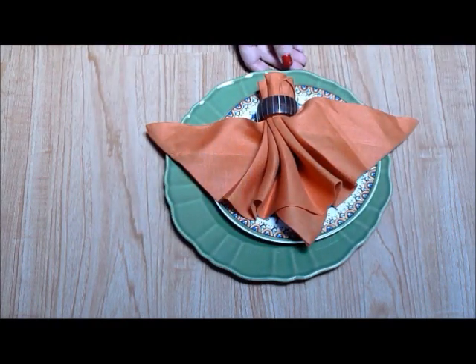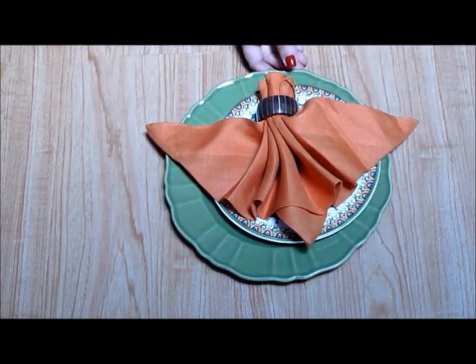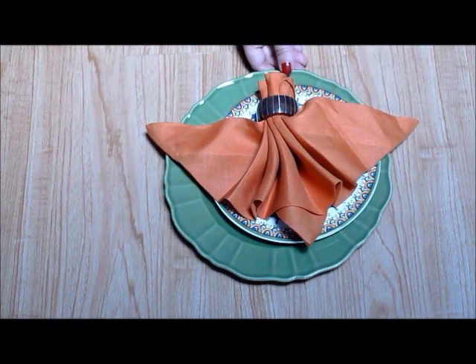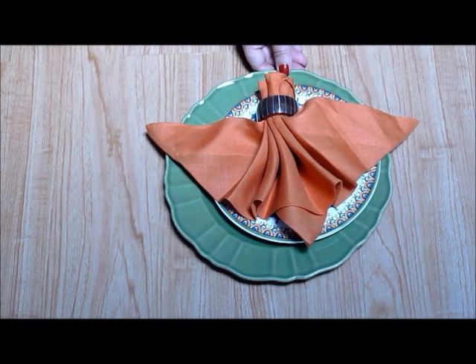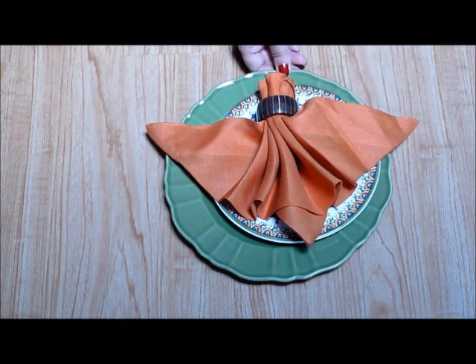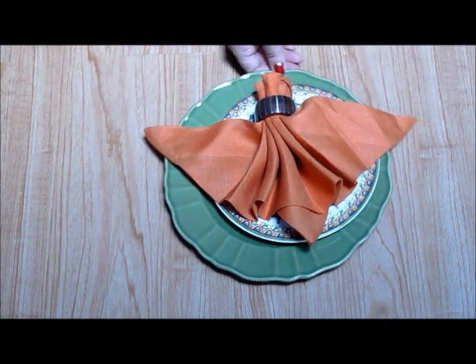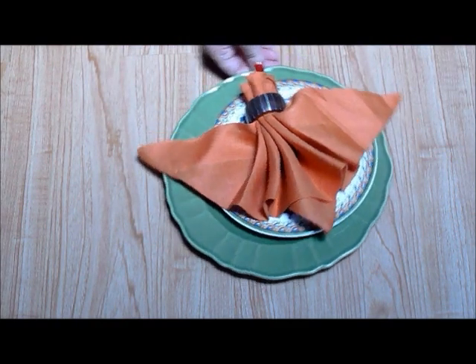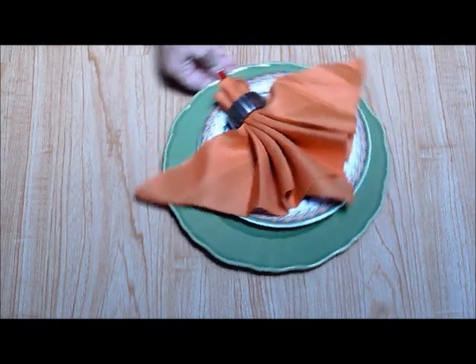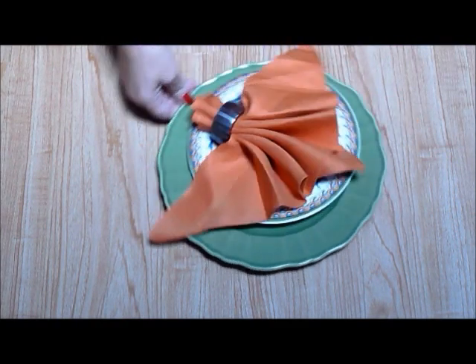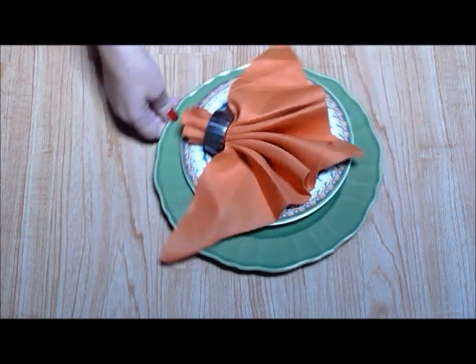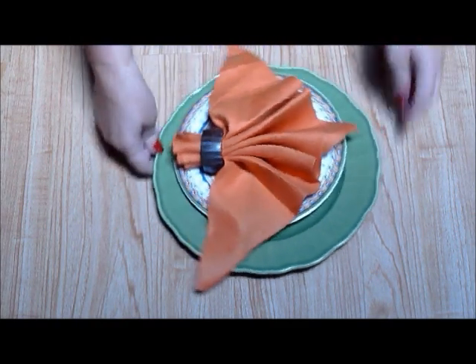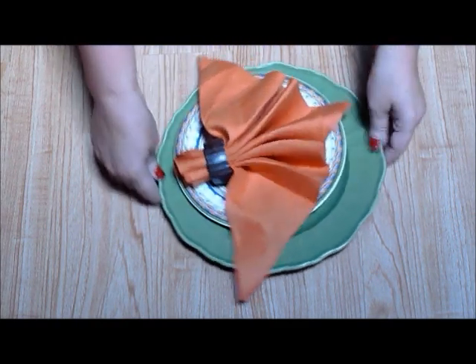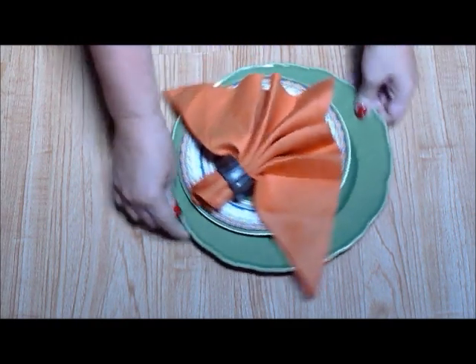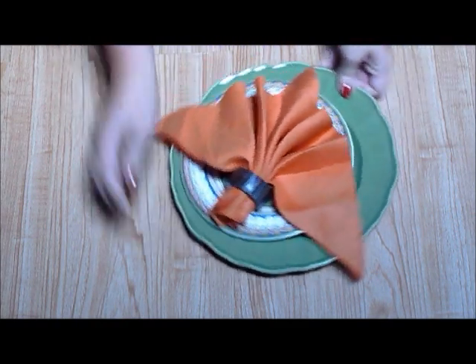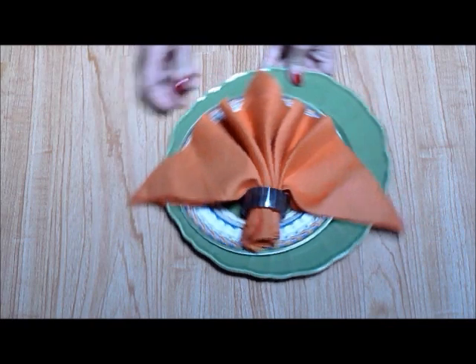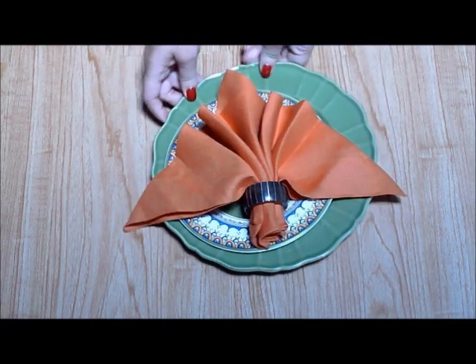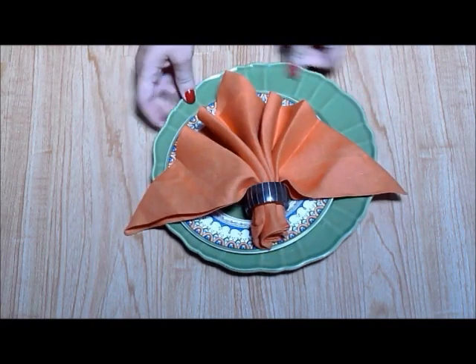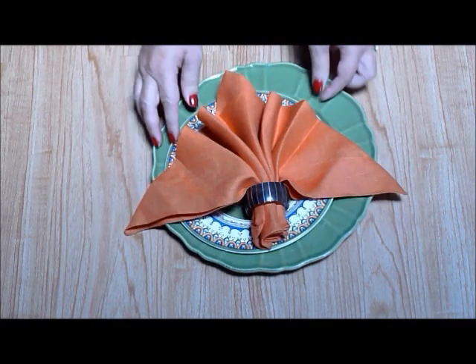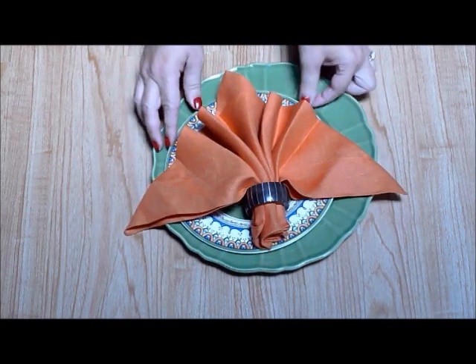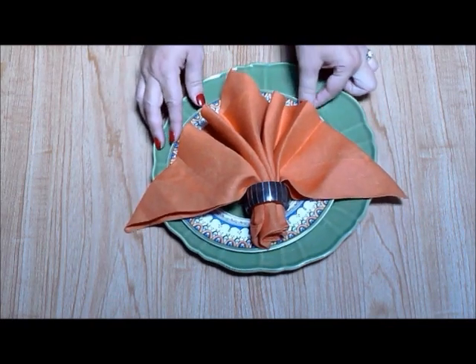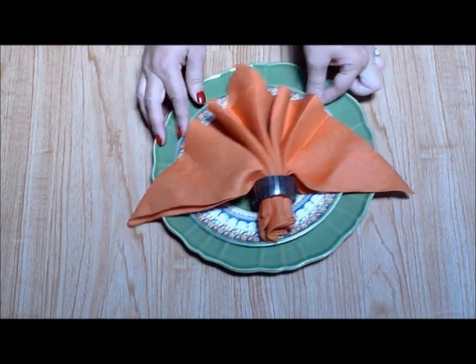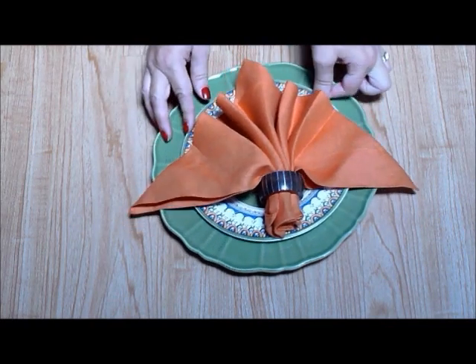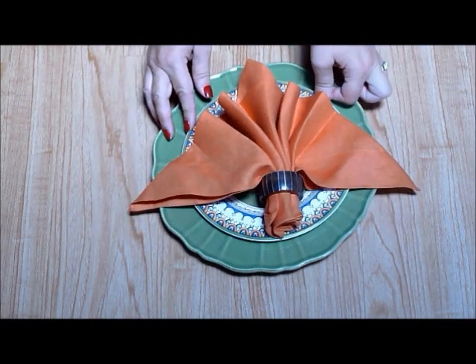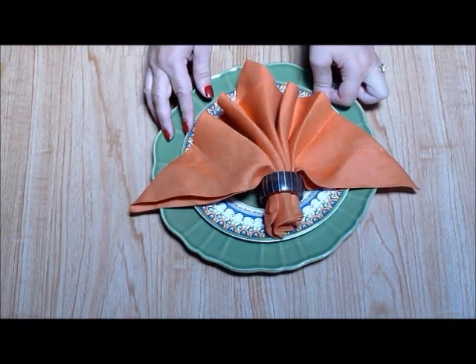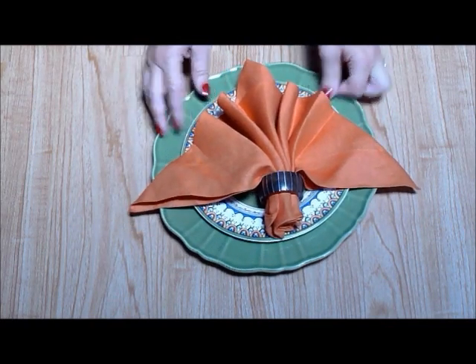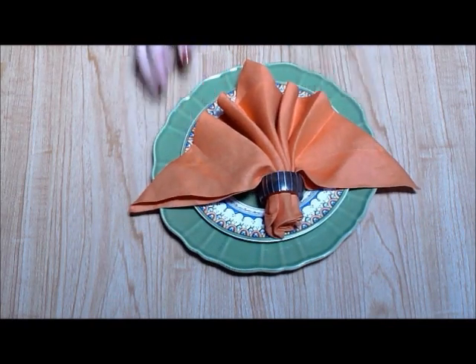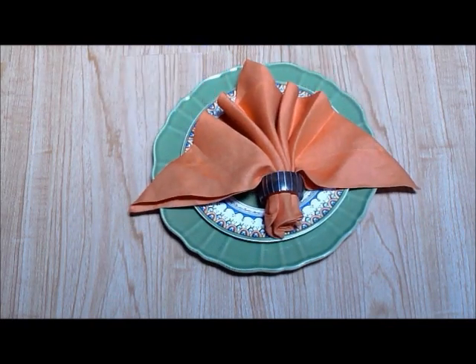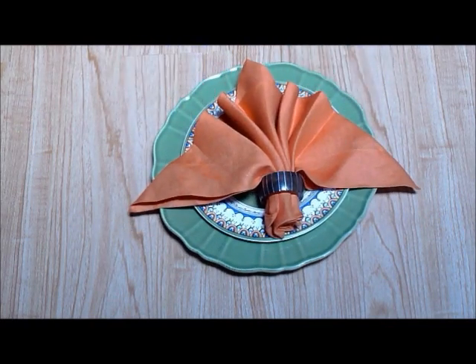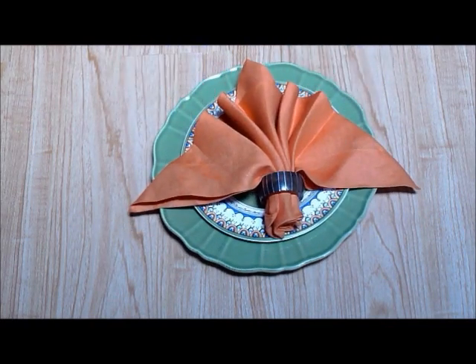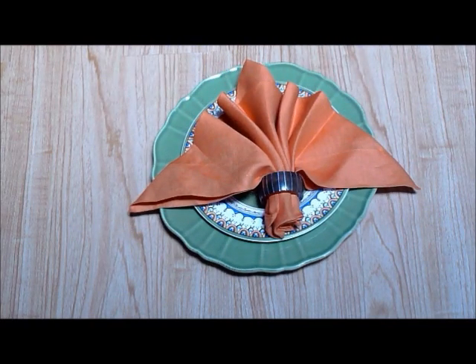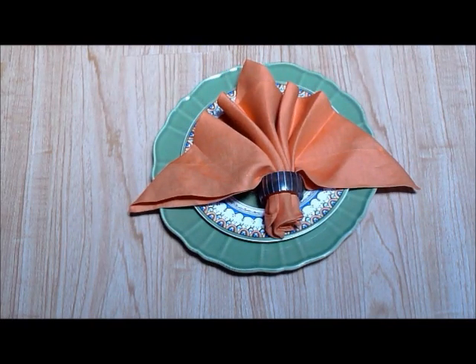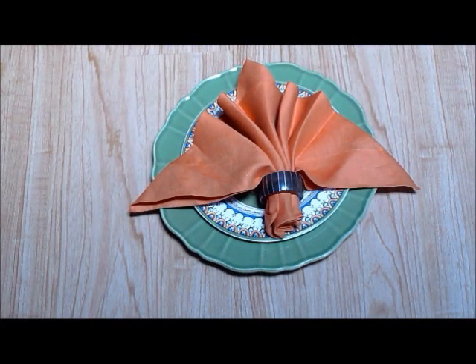Please join us again for more napkin folding techniques from Elegant Linens. We have luxury linens for bed, bath, and table.